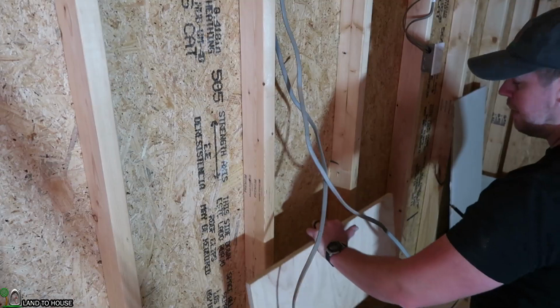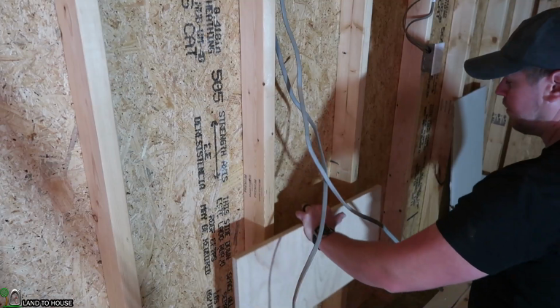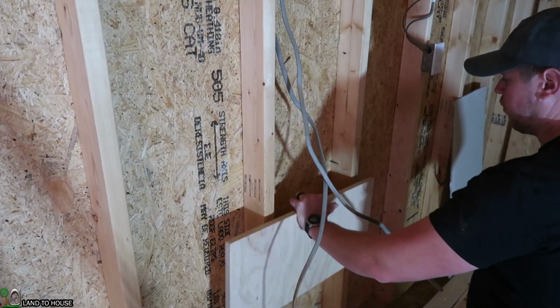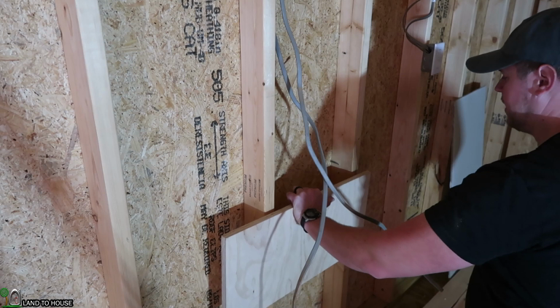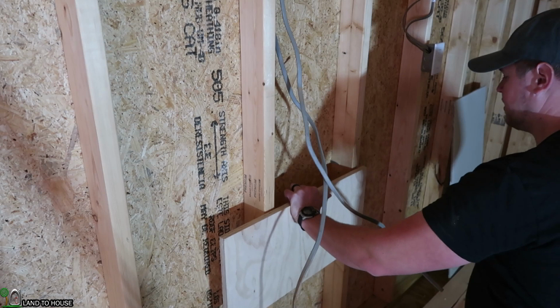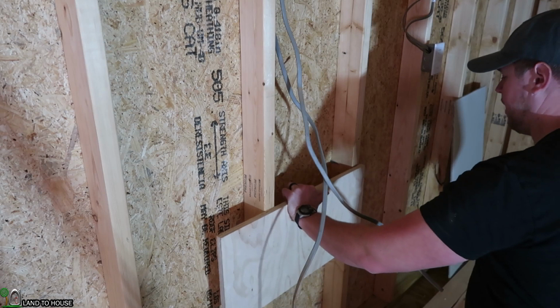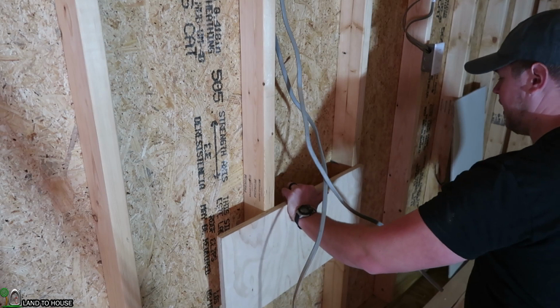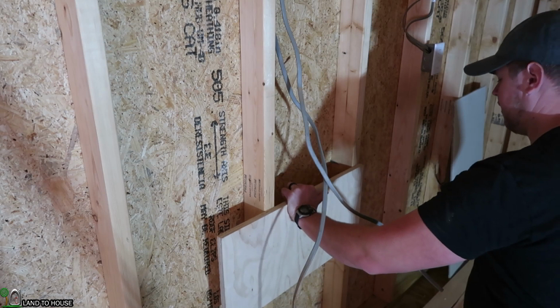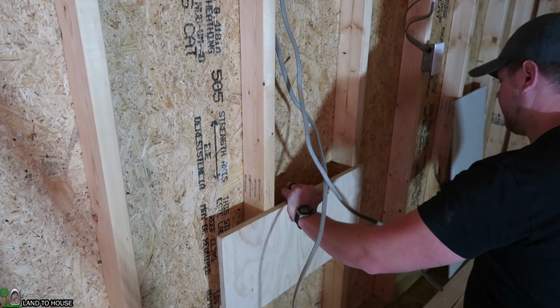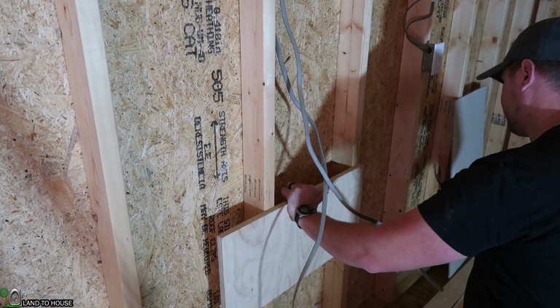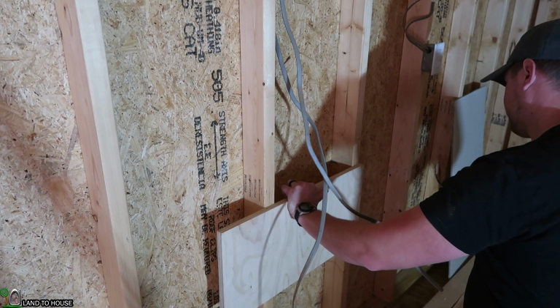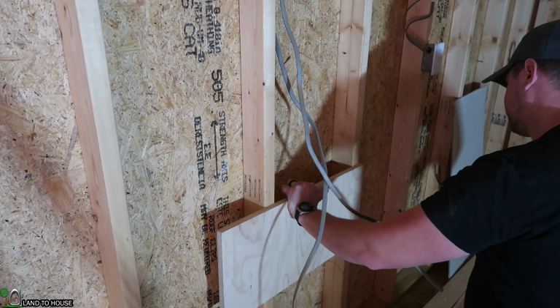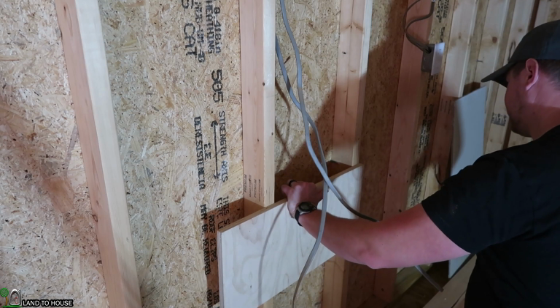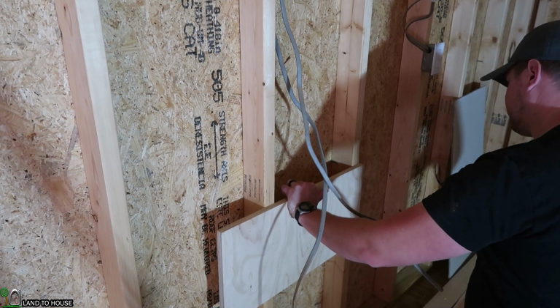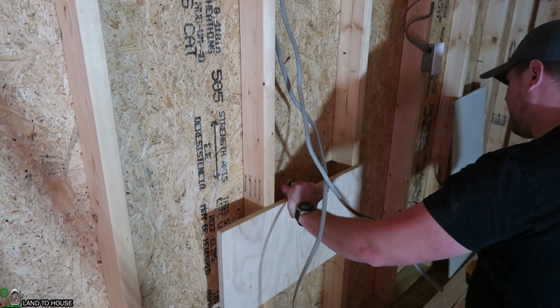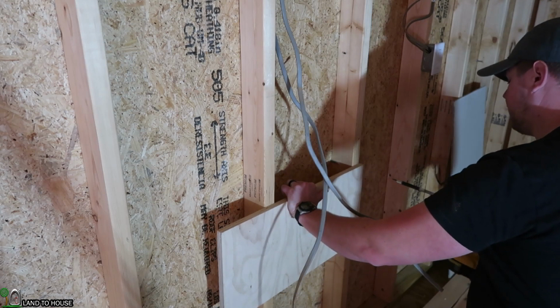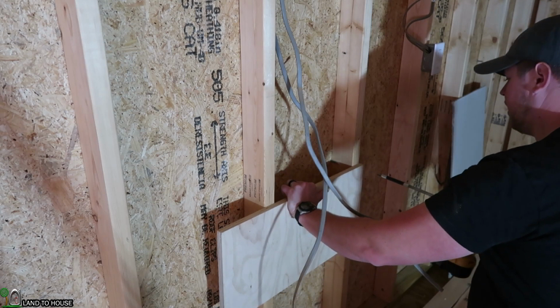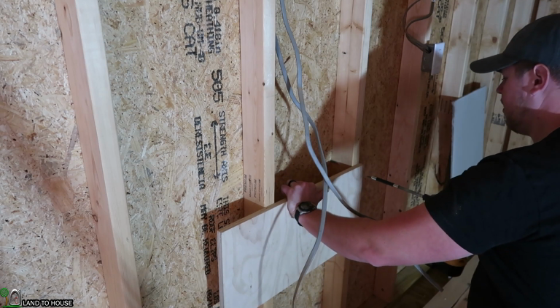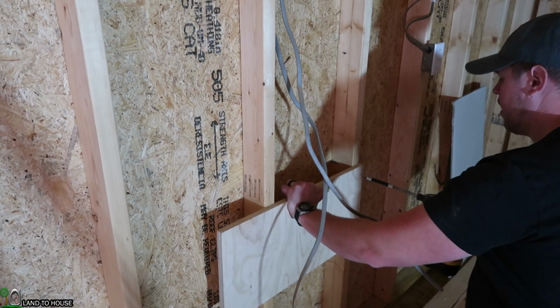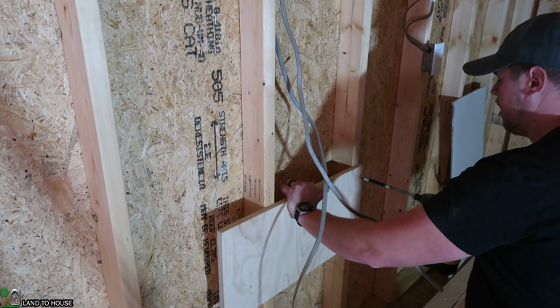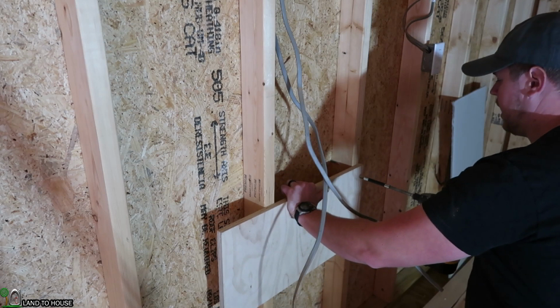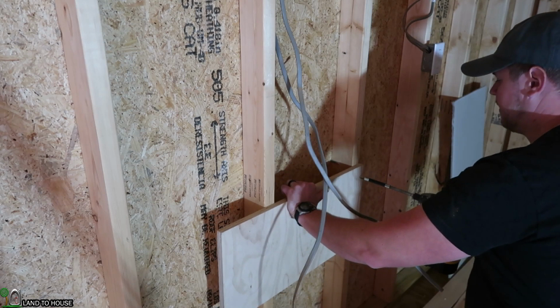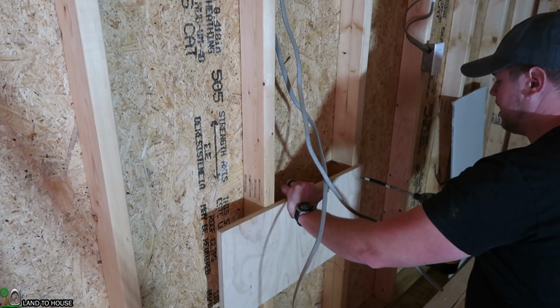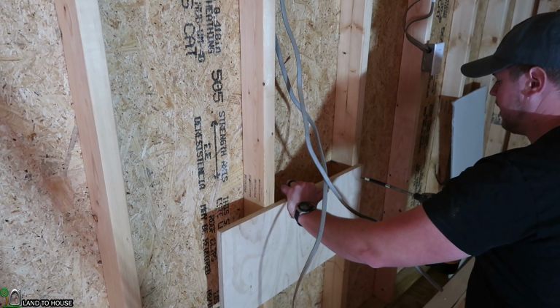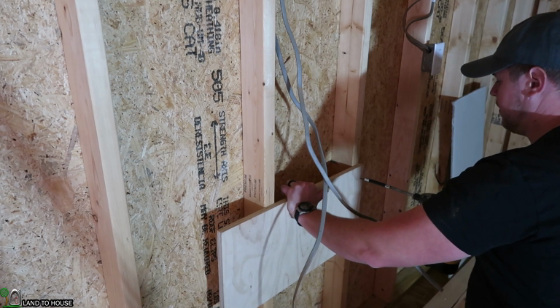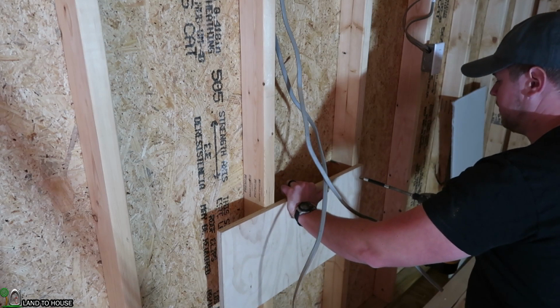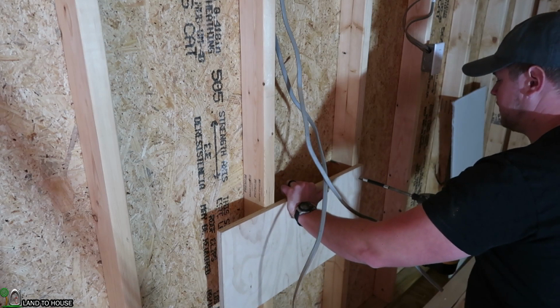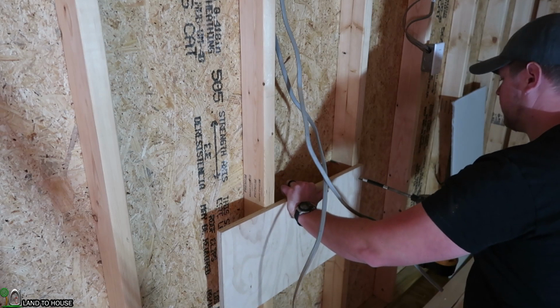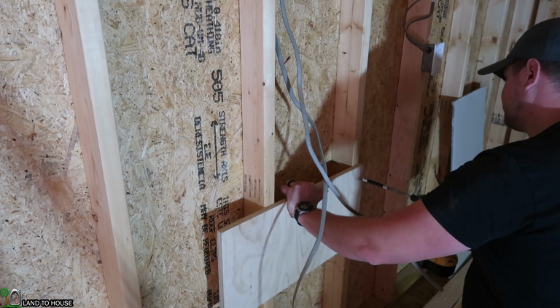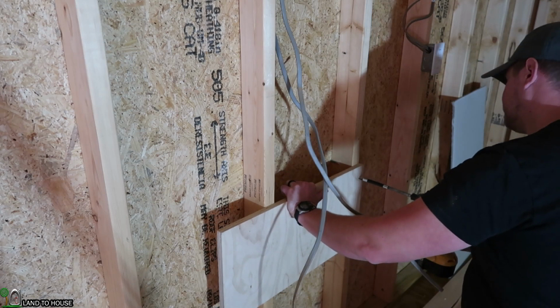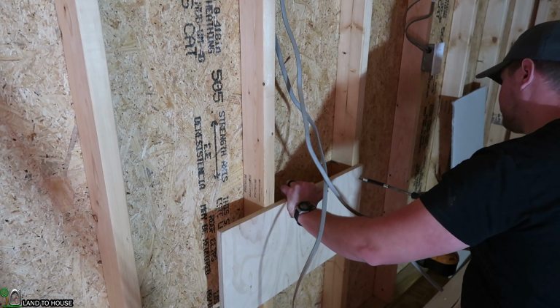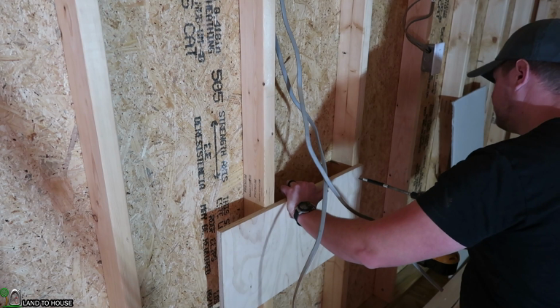Step number one is to mount a three-quarter inch piece of plywood here. I just got a couple of Torx head screws.